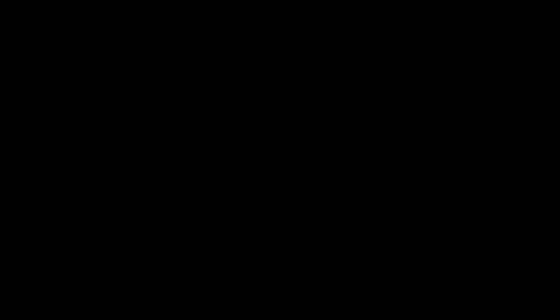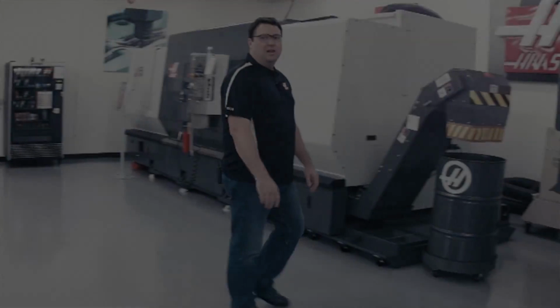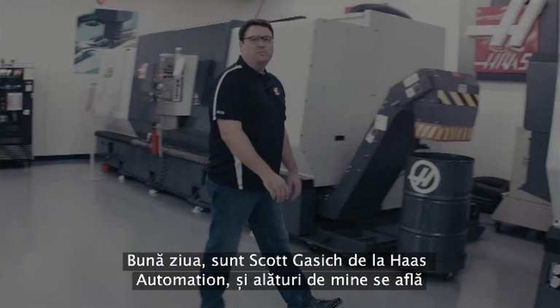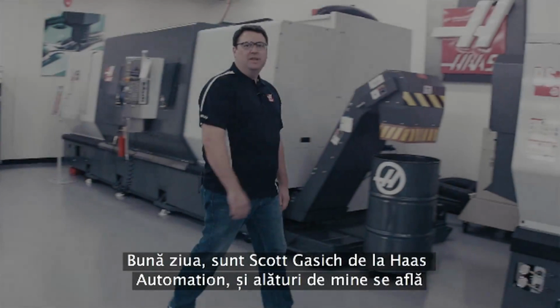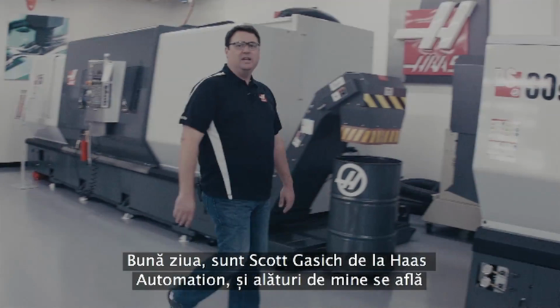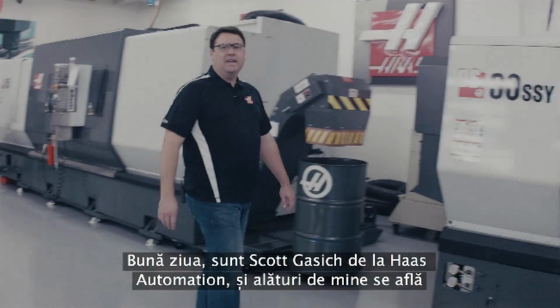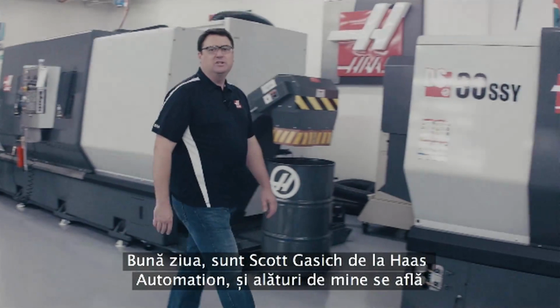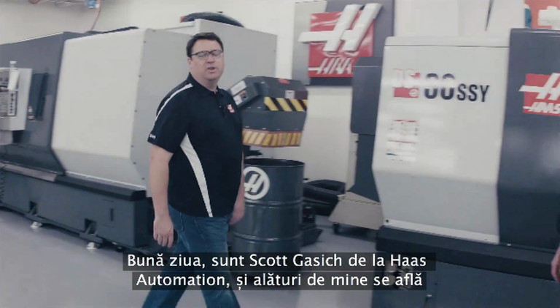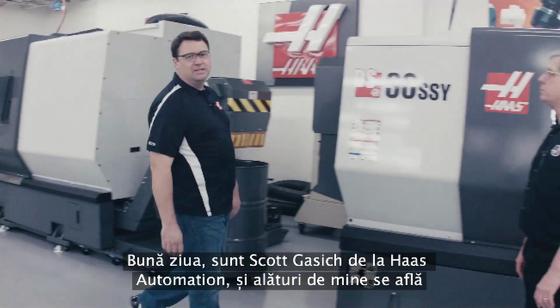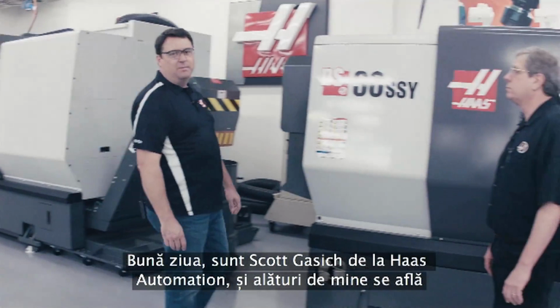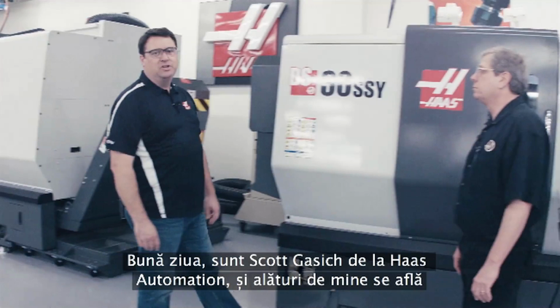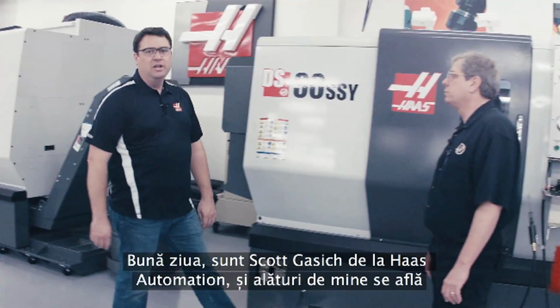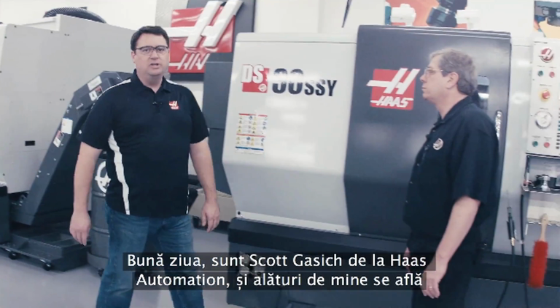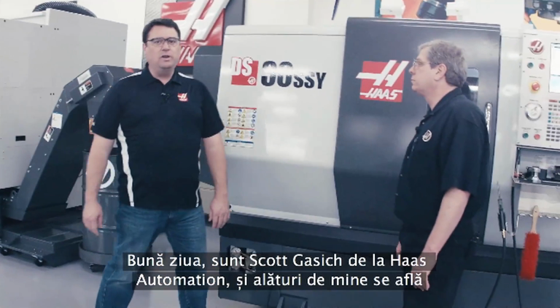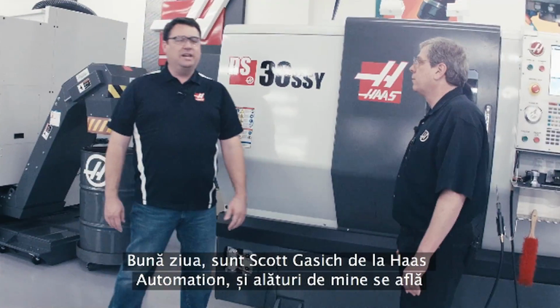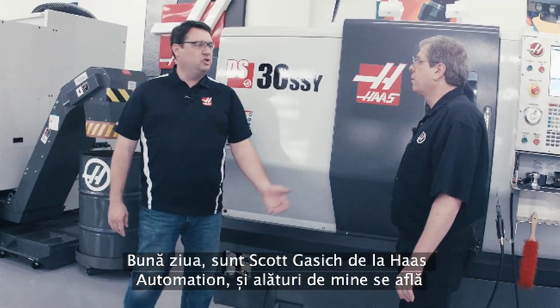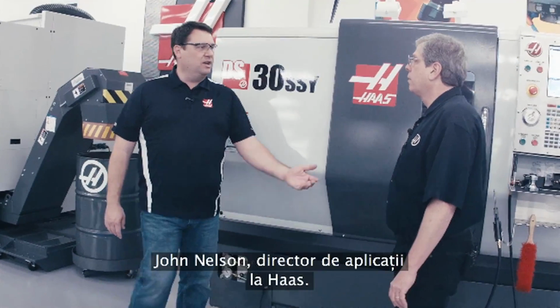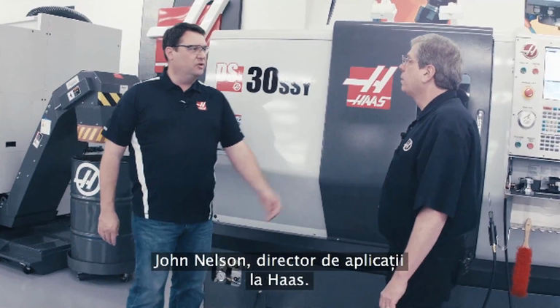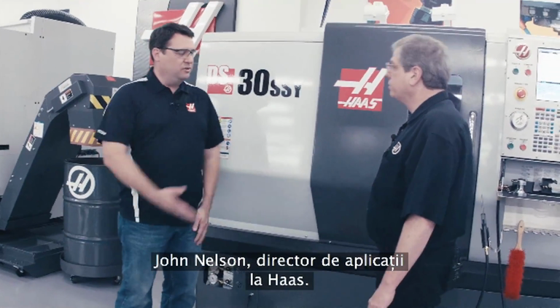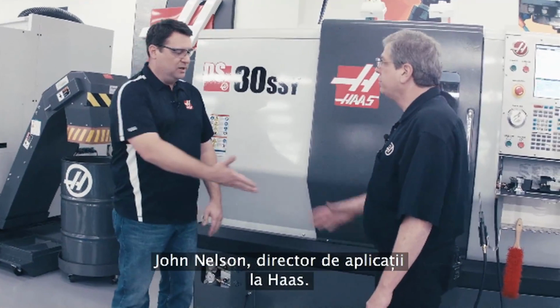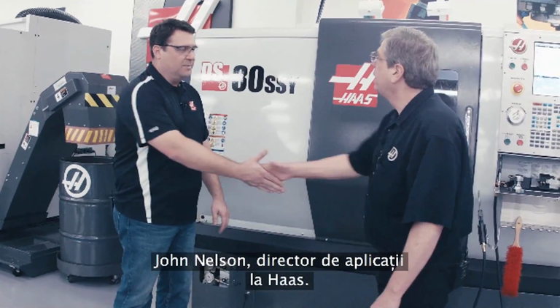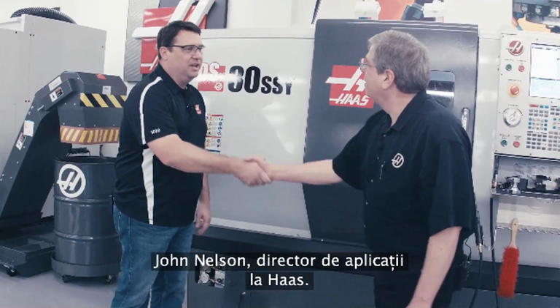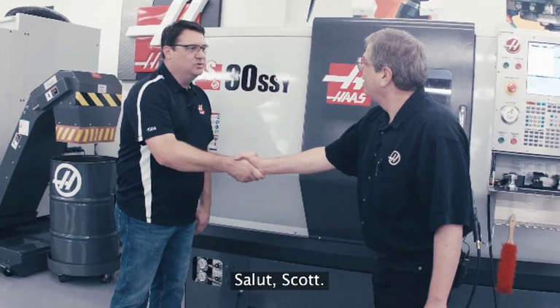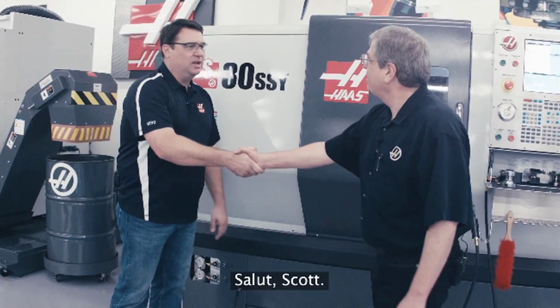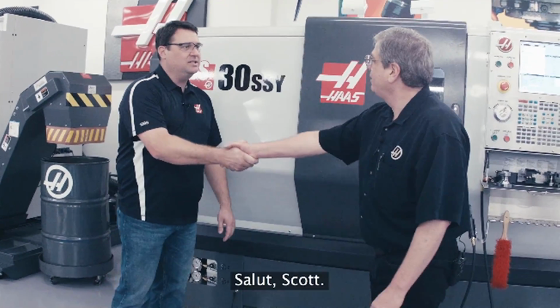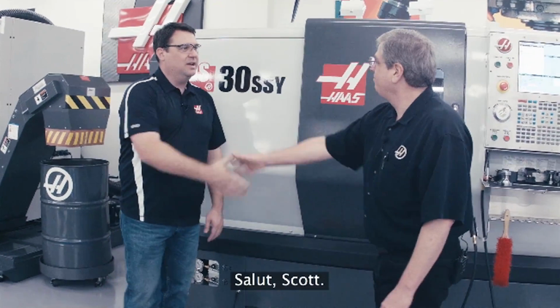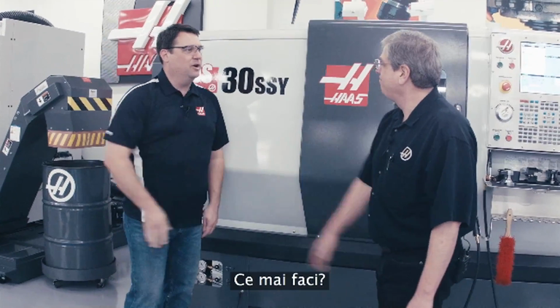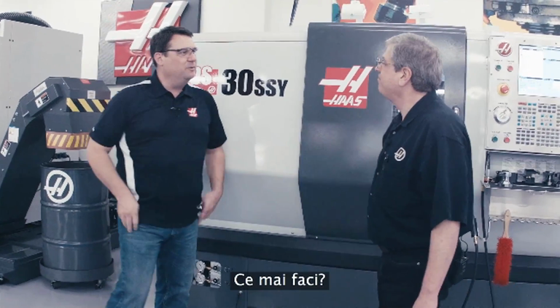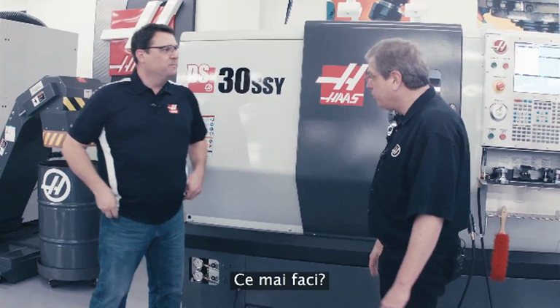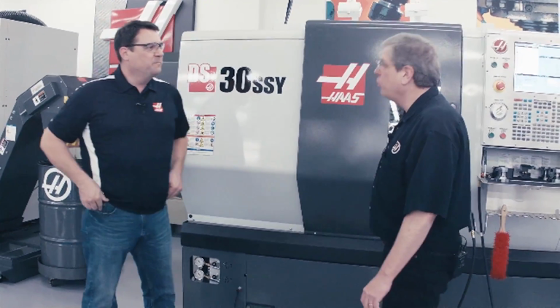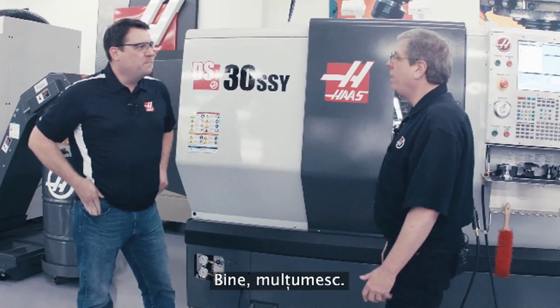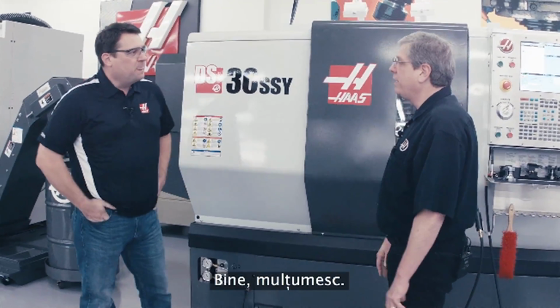Hello, I'm Scott Gassich with Haas Automation, and joining me today is John Nelson, Director of Applications with Haas. How are you? Doing well, thanks.